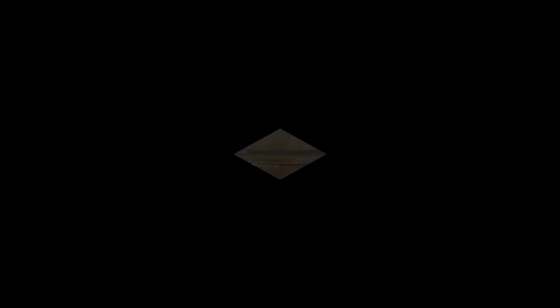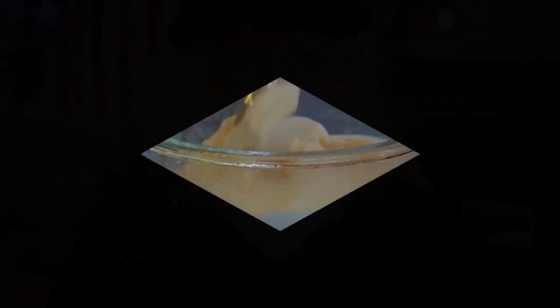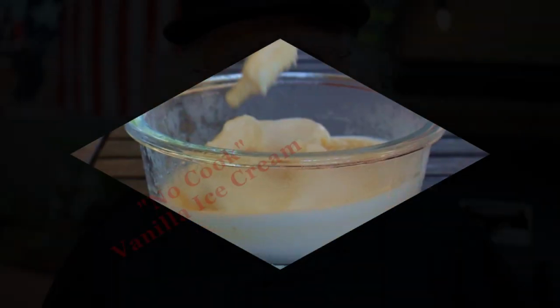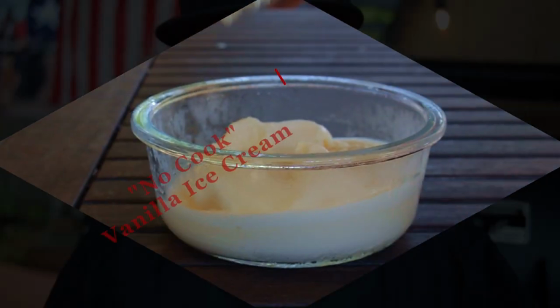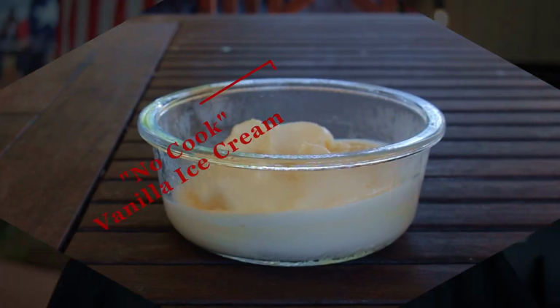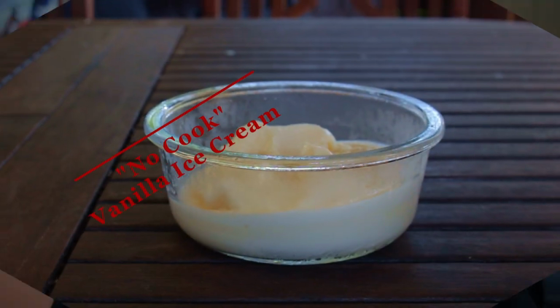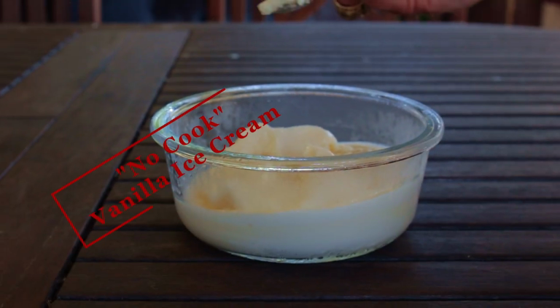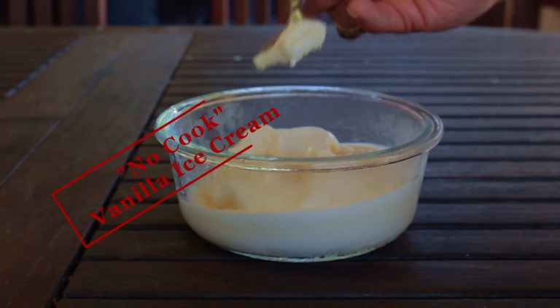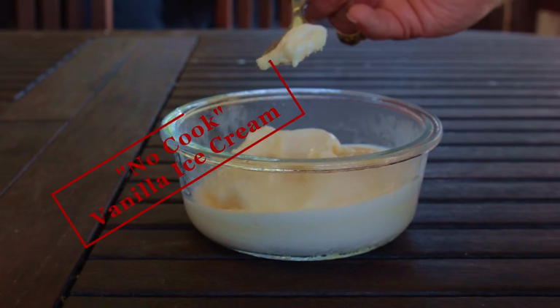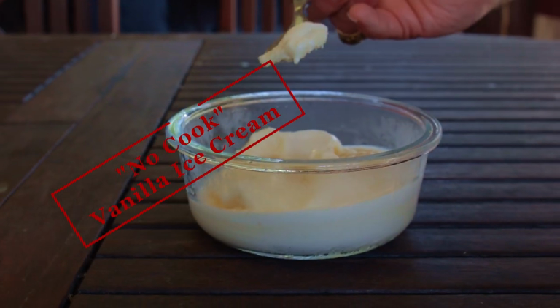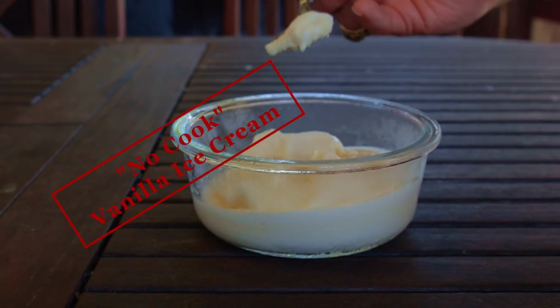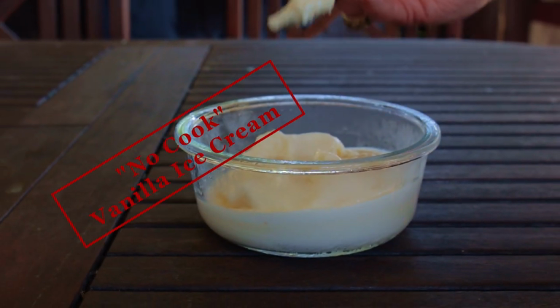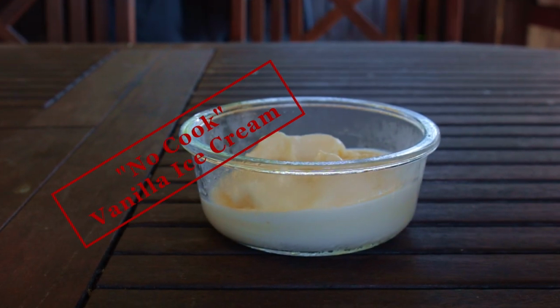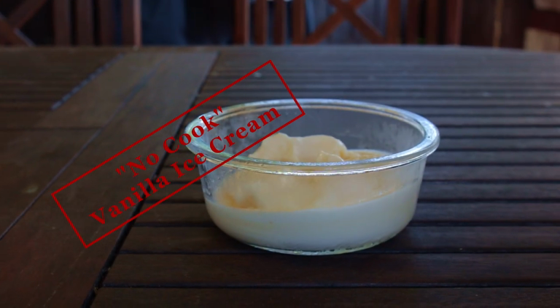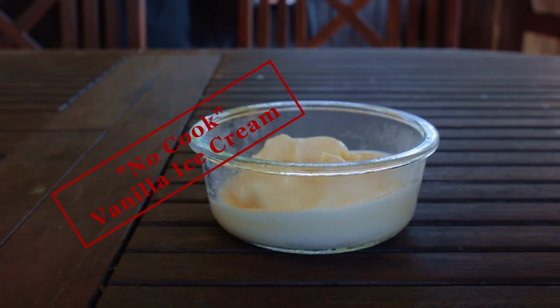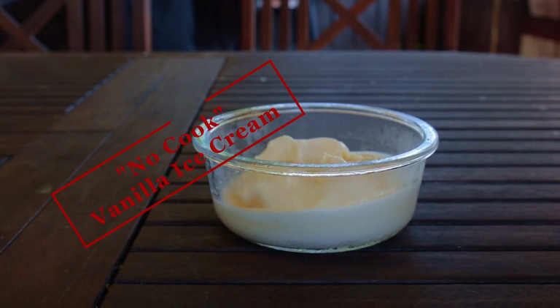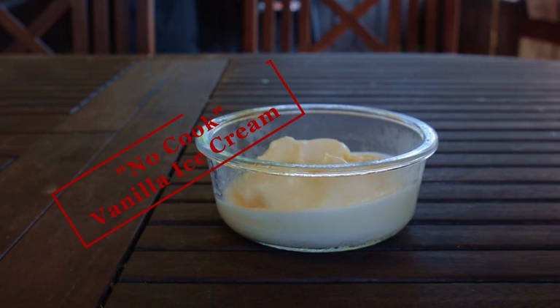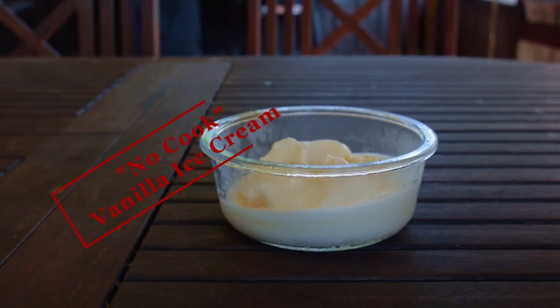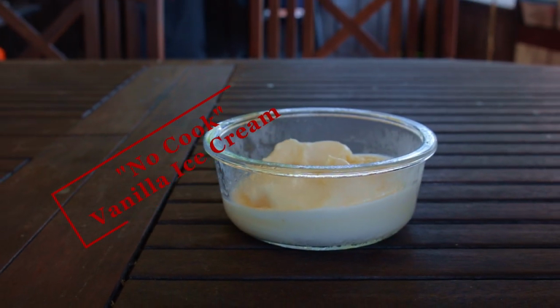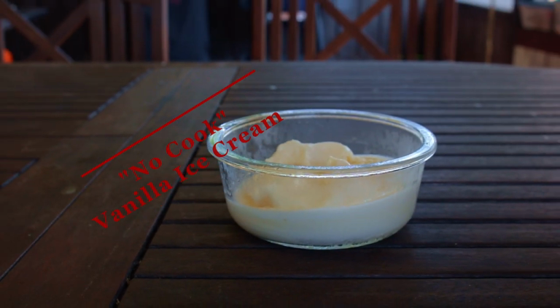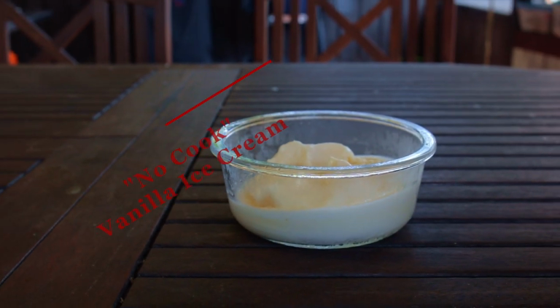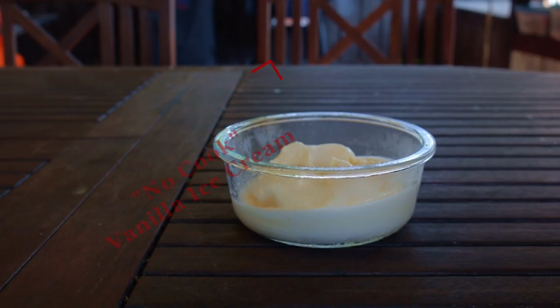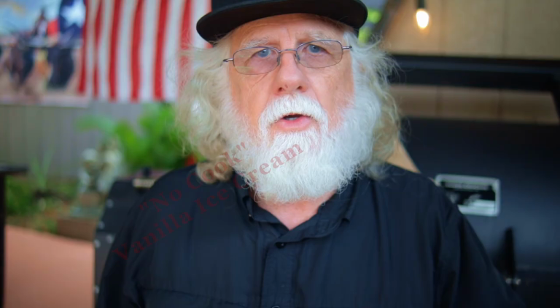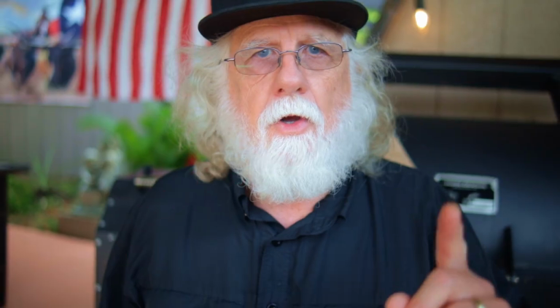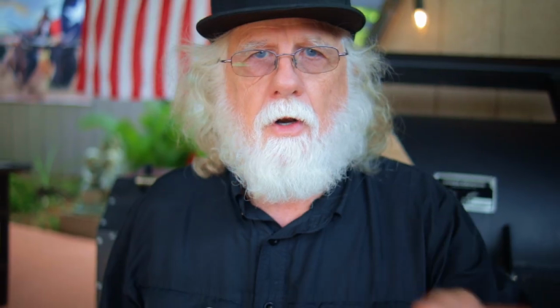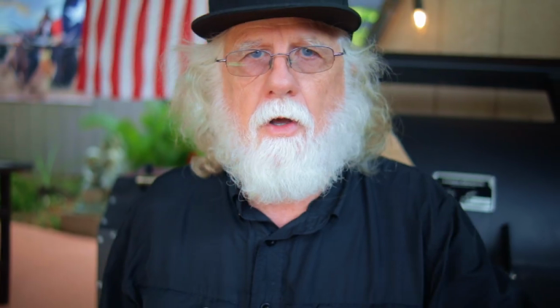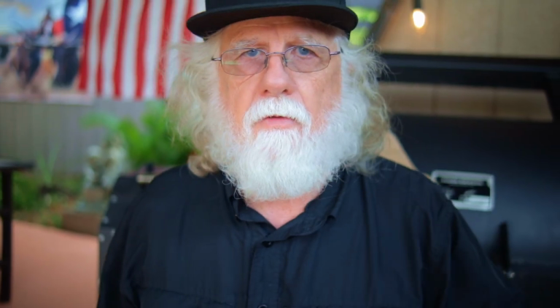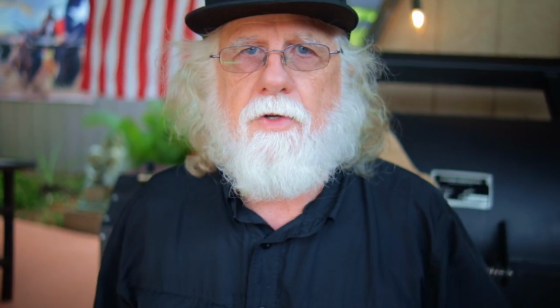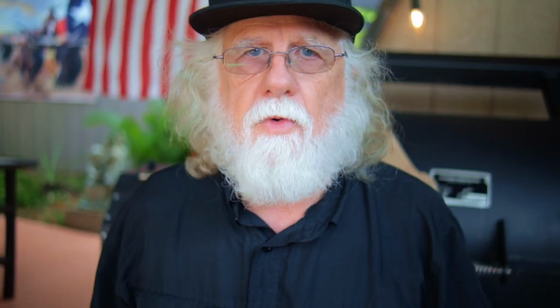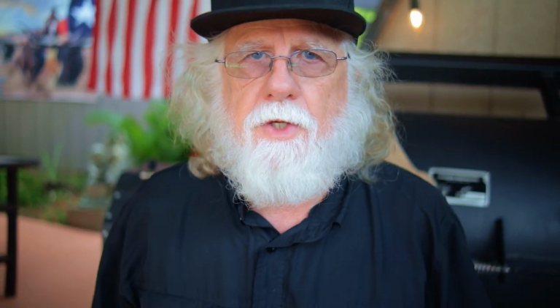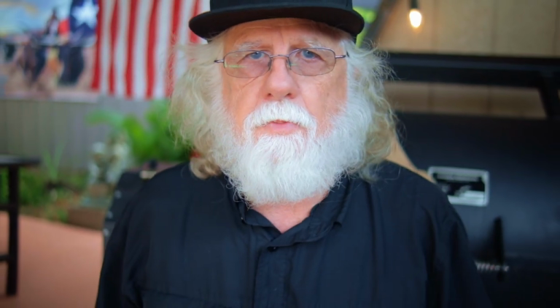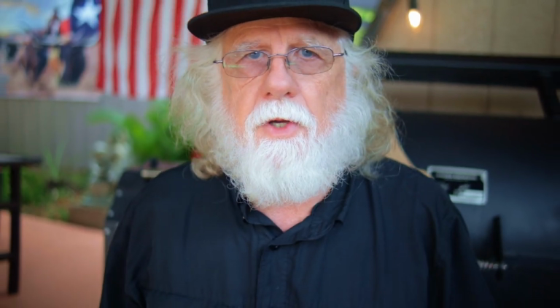This is easy no-cook homemade vanilla ice cream. You're going to love this recipe.